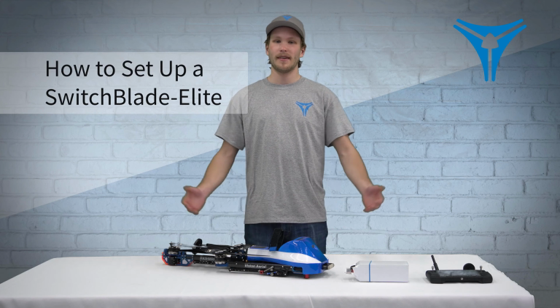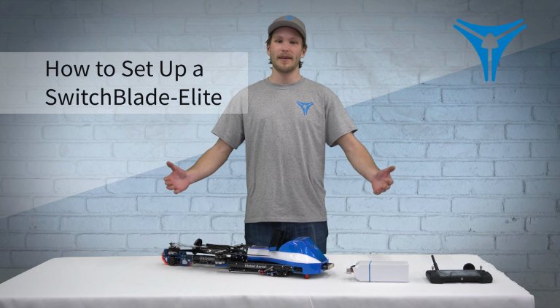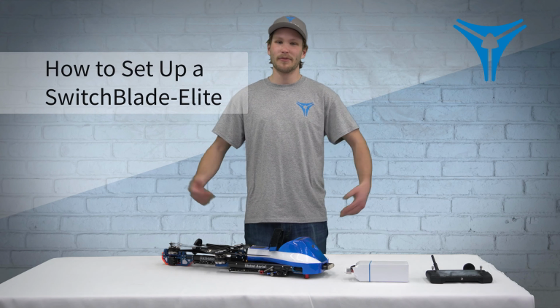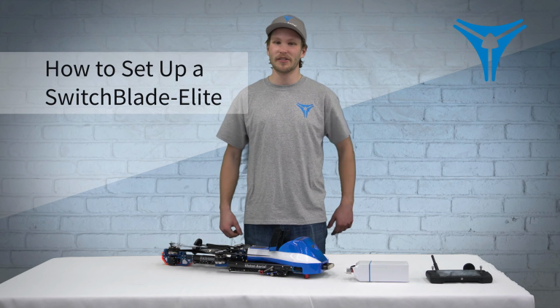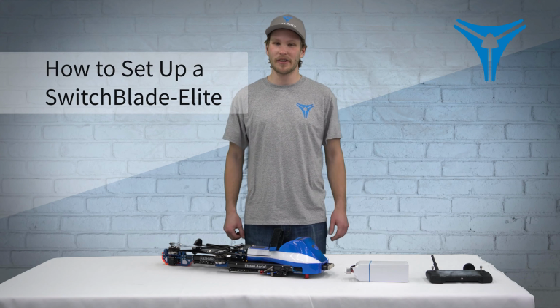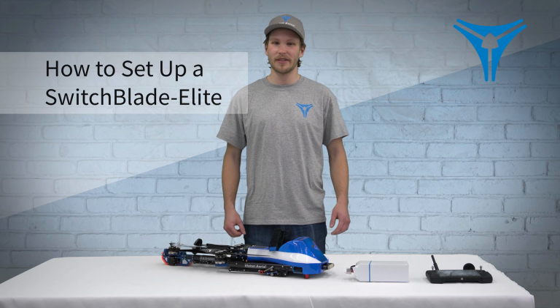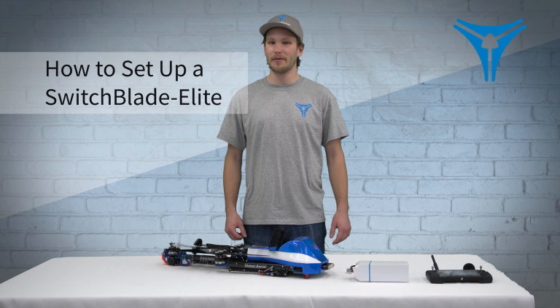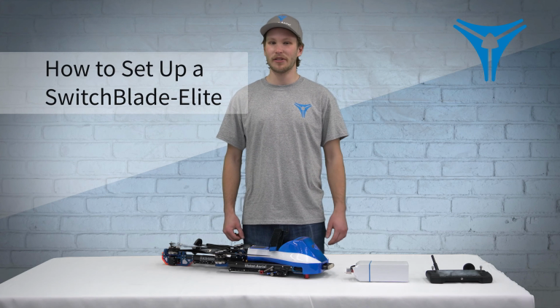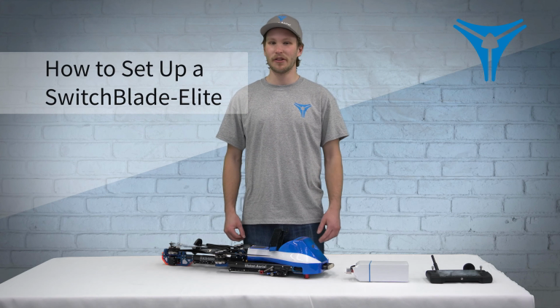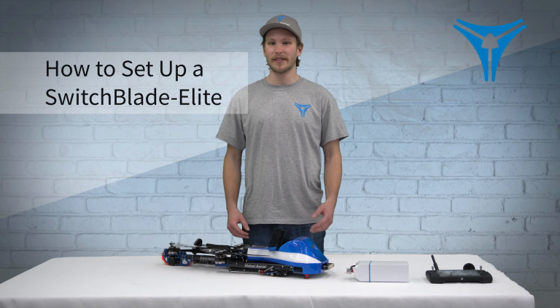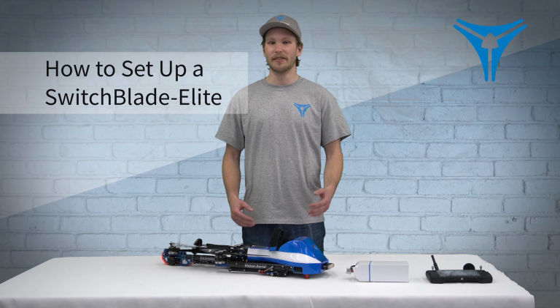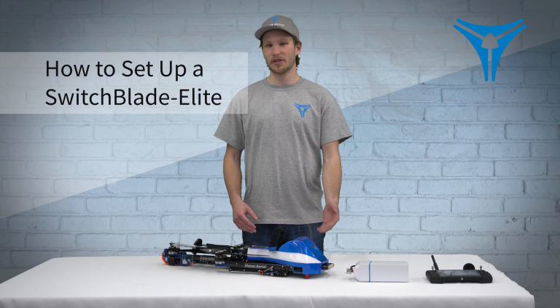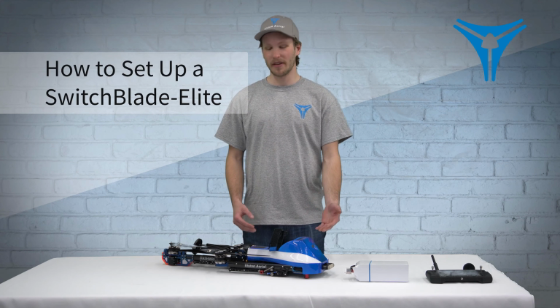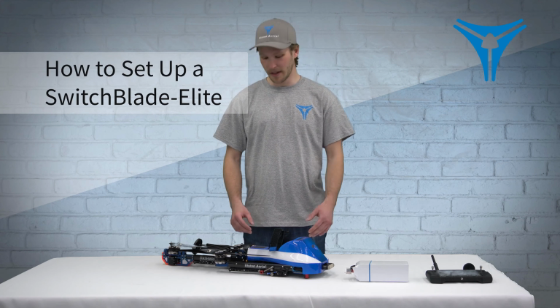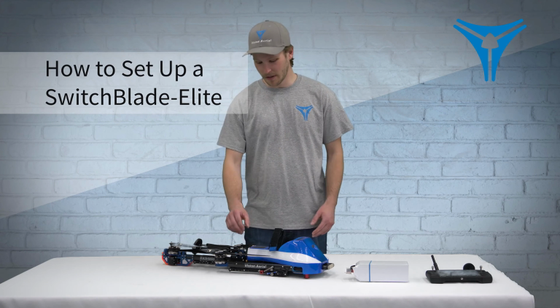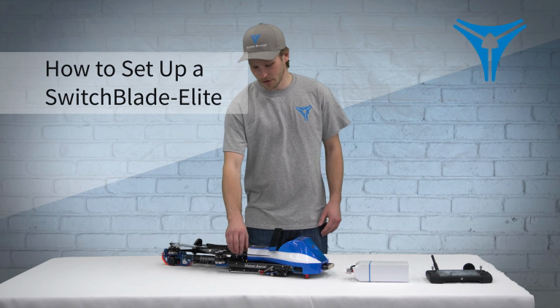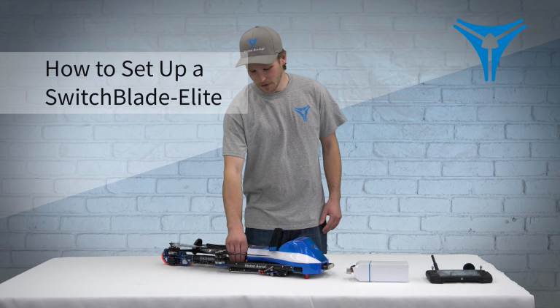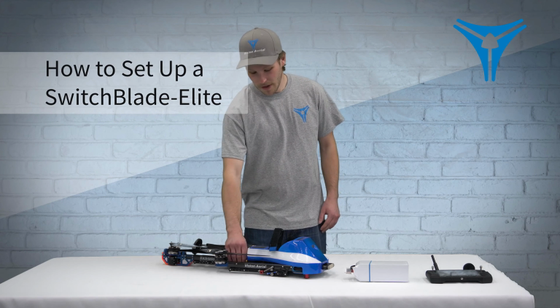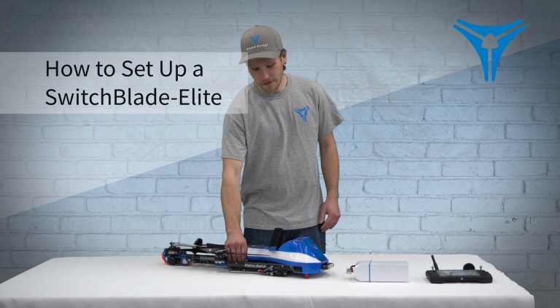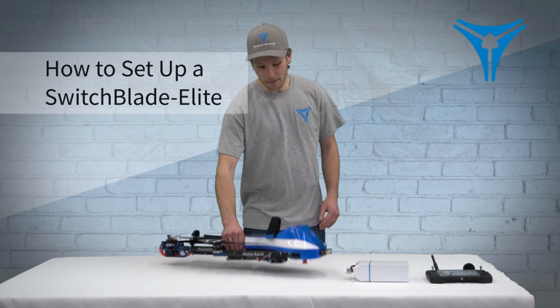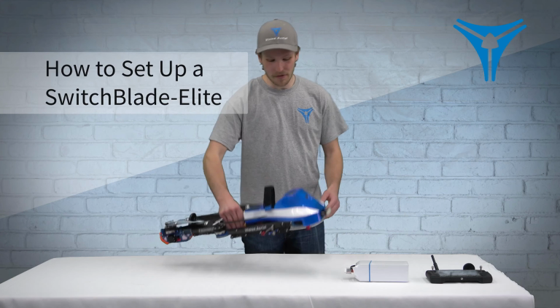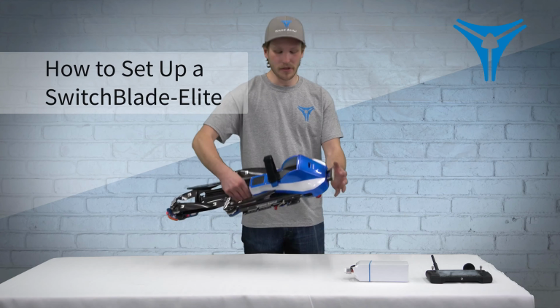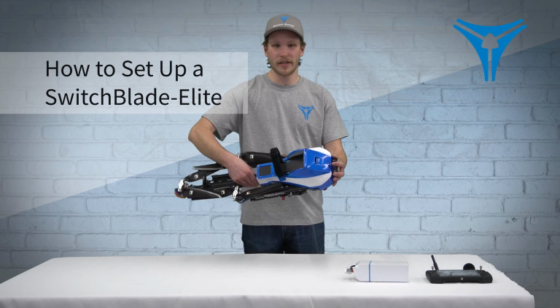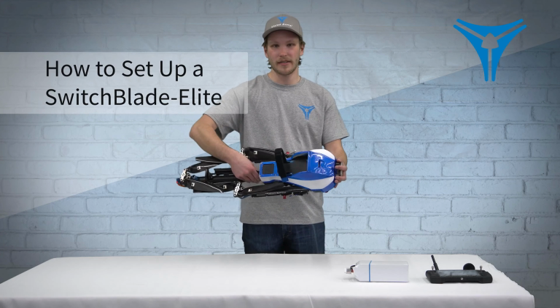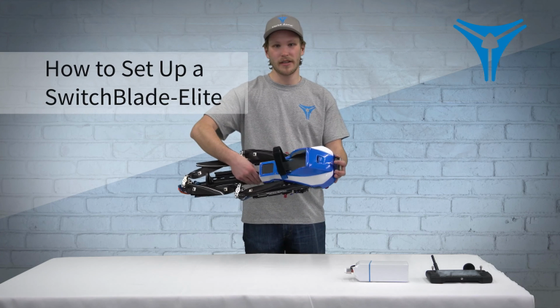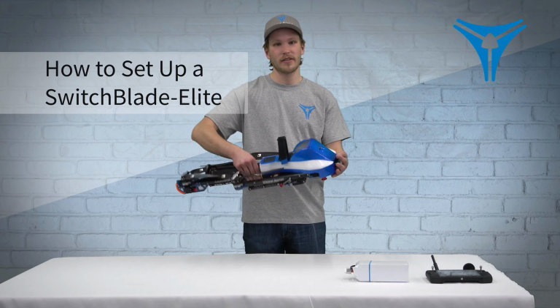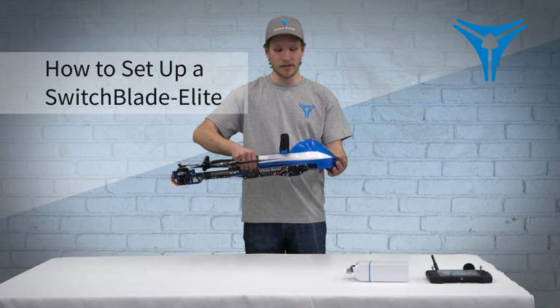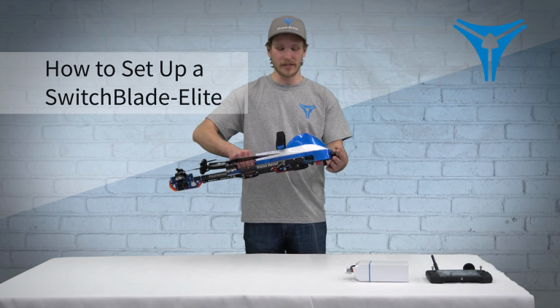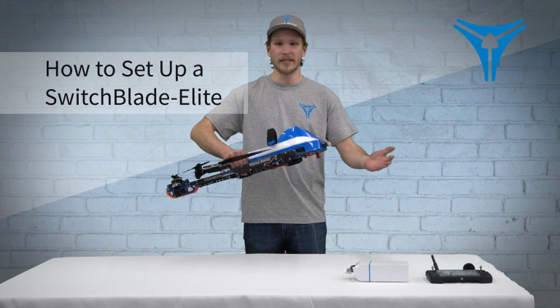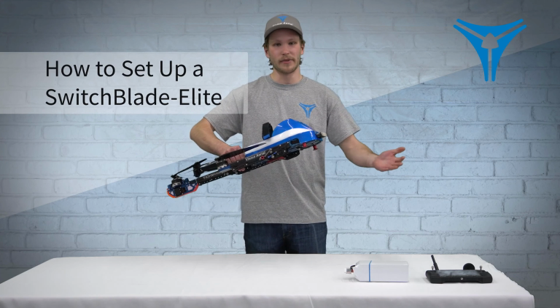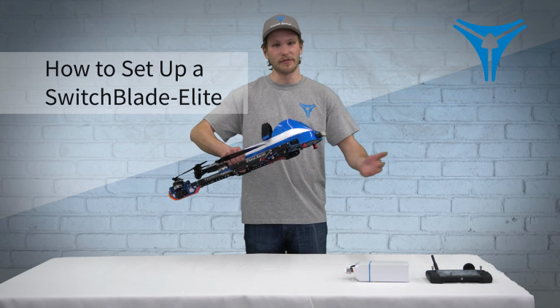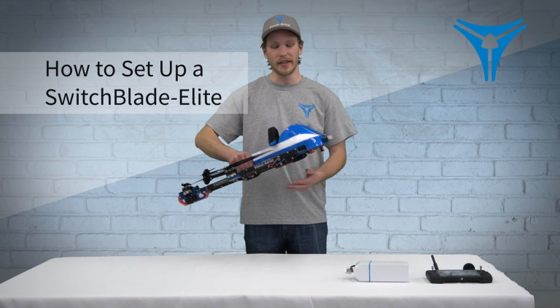Hi, I'm Ian with VisionArial and today I'll be showing you how to take your Switchblade Elite Industrial Drone from the storage case stage to extended and ready for flight.